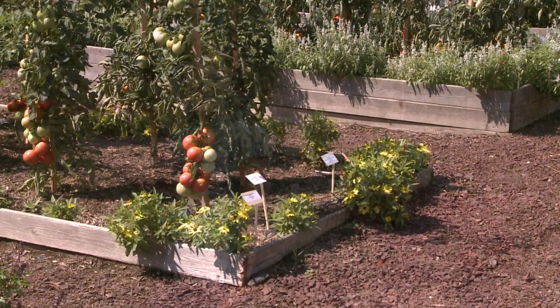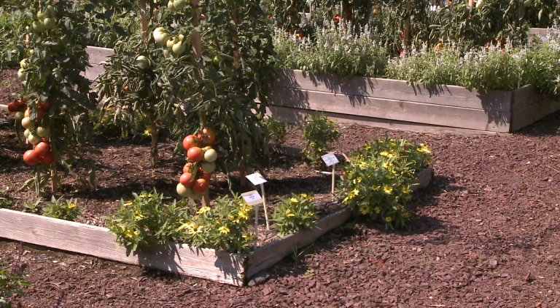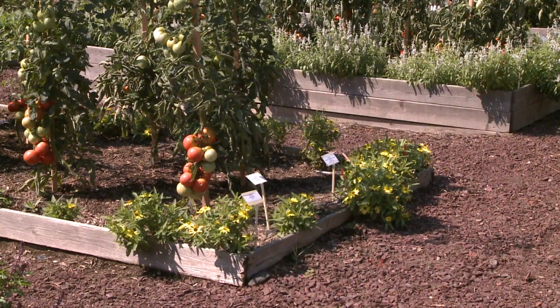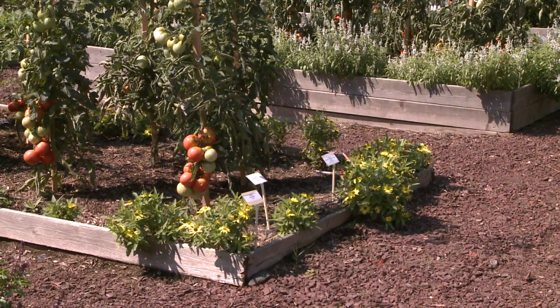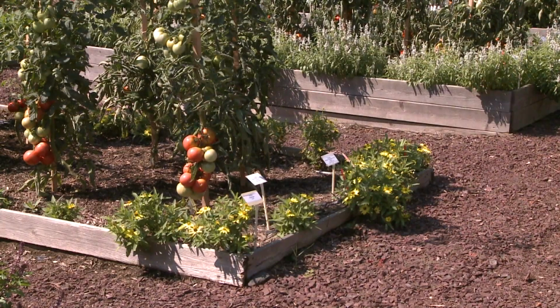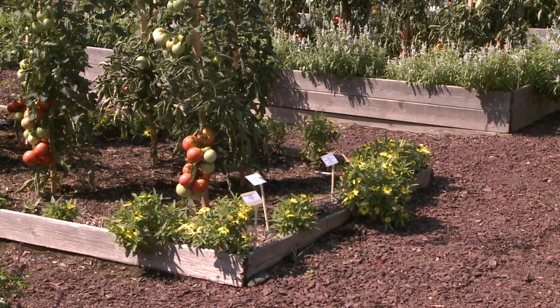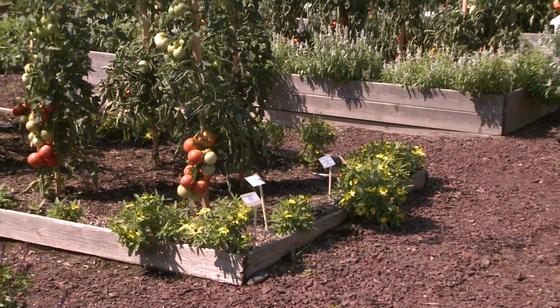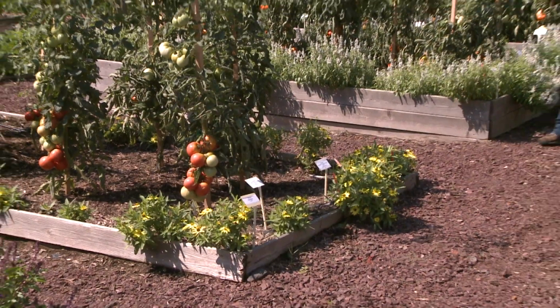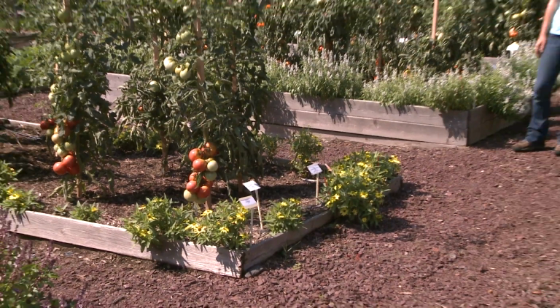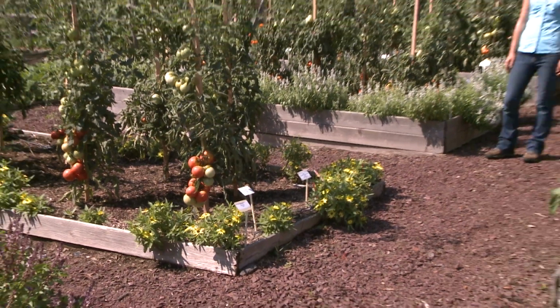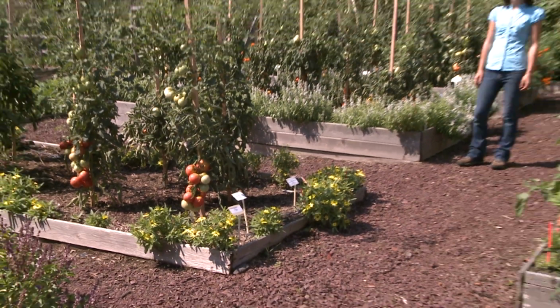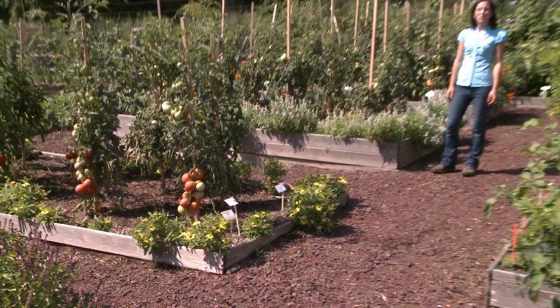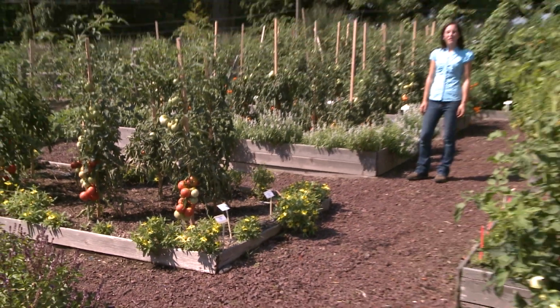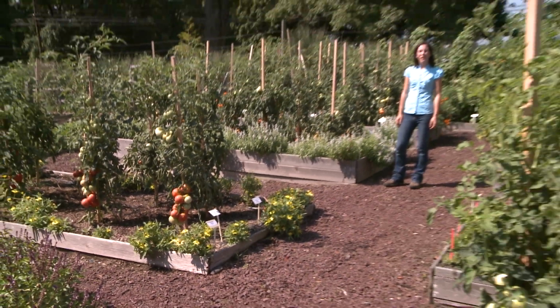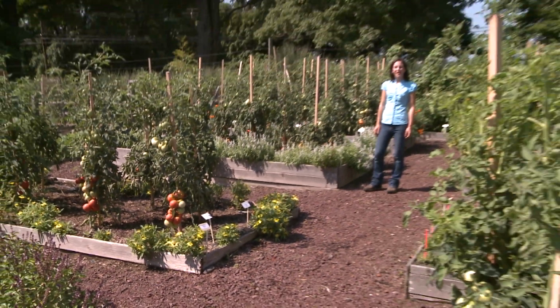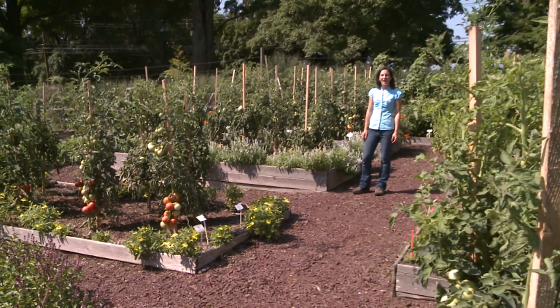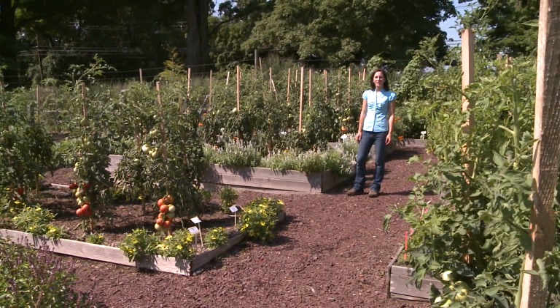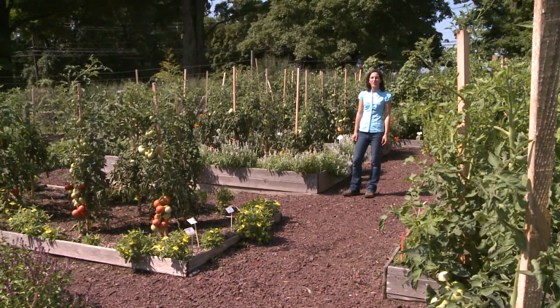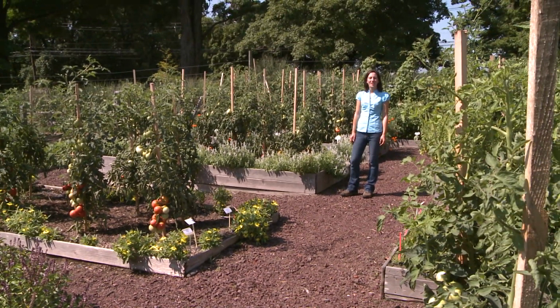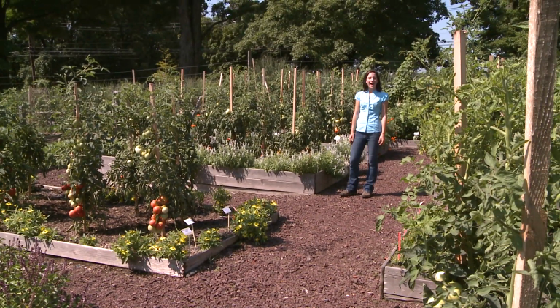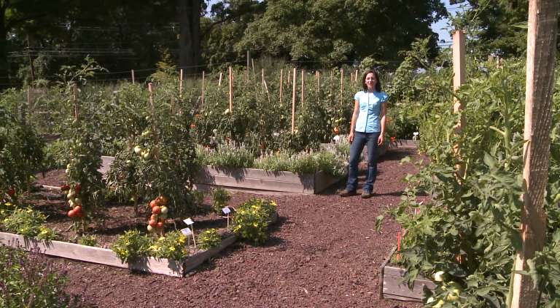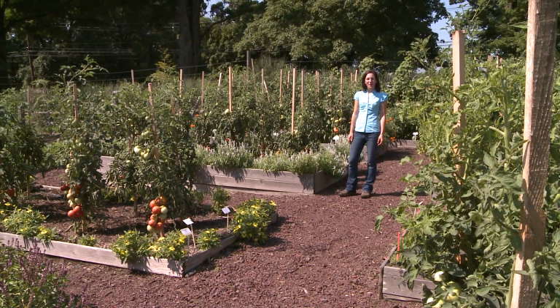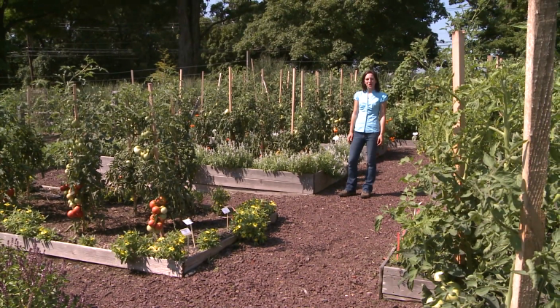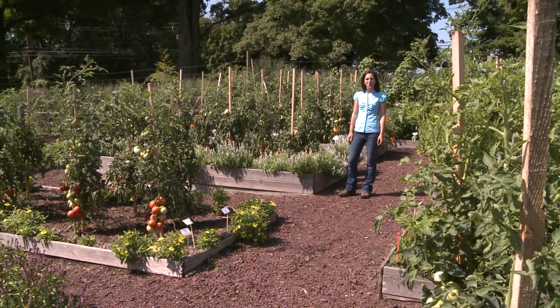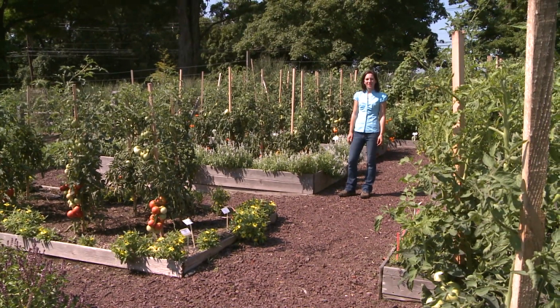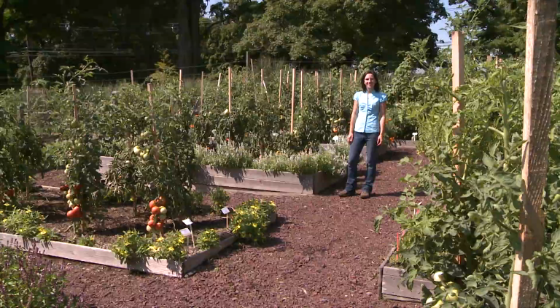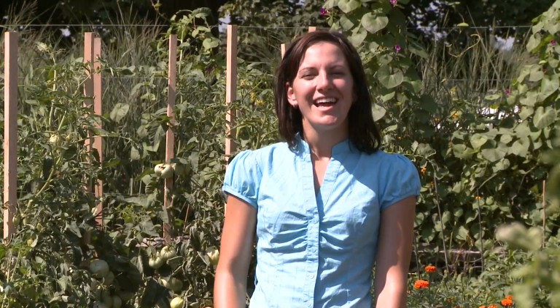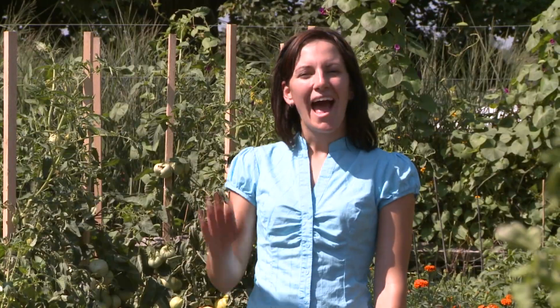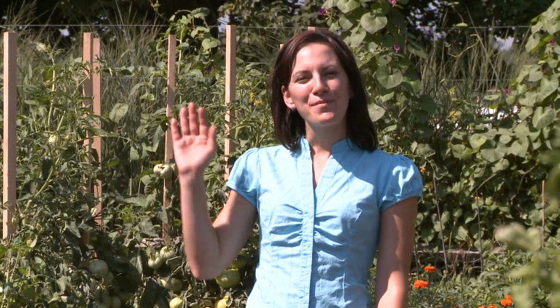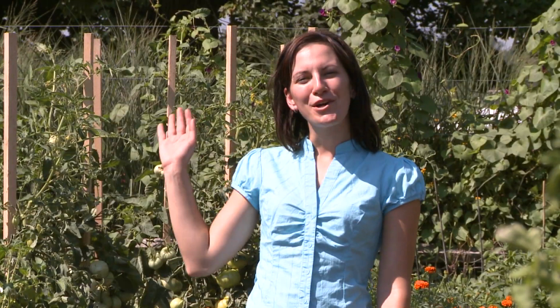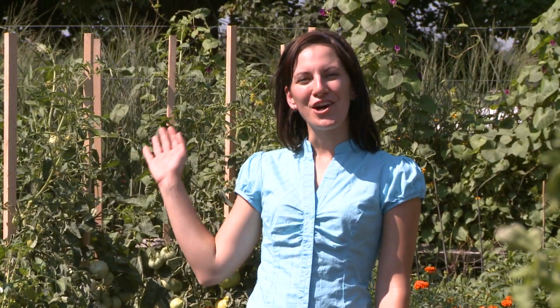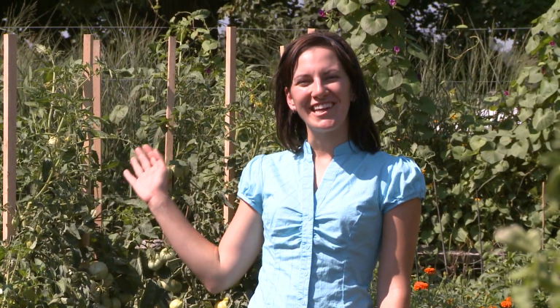Raised beds are a simple and quick way to have a garden anywhere you want. Happy gardening!